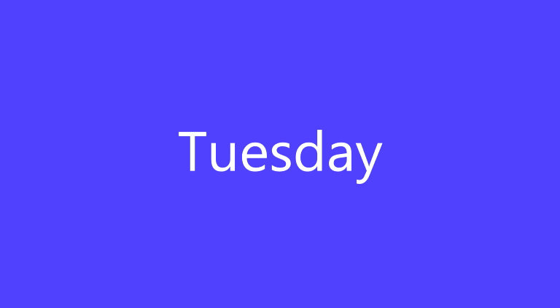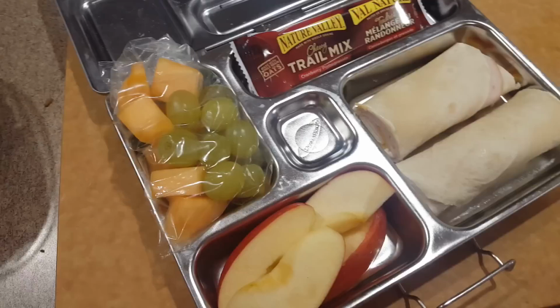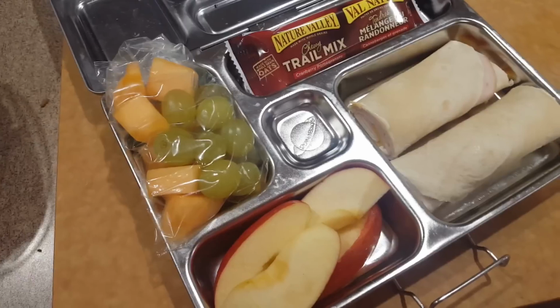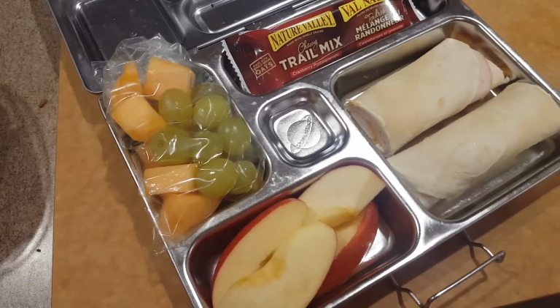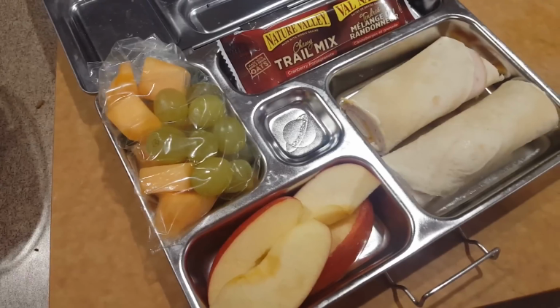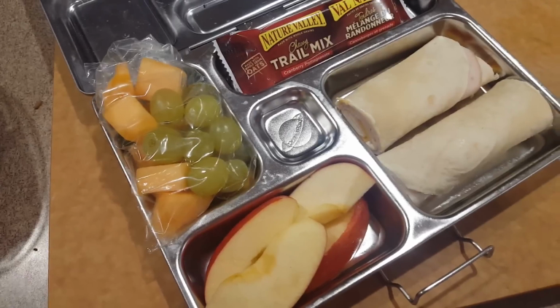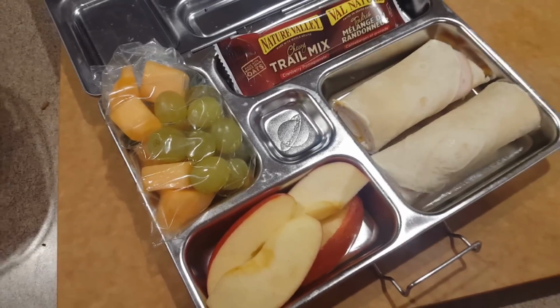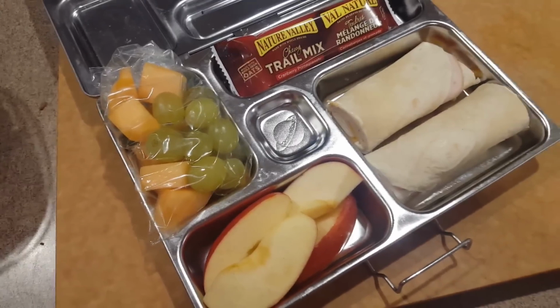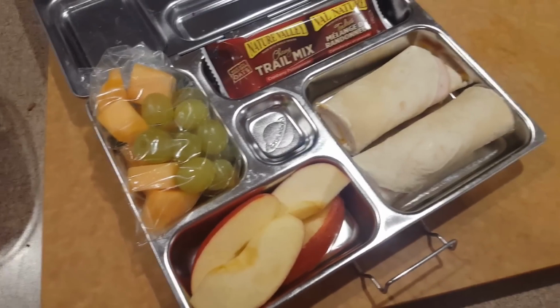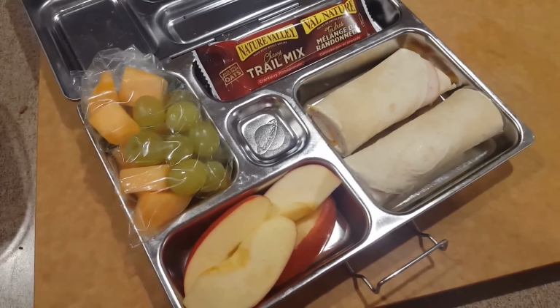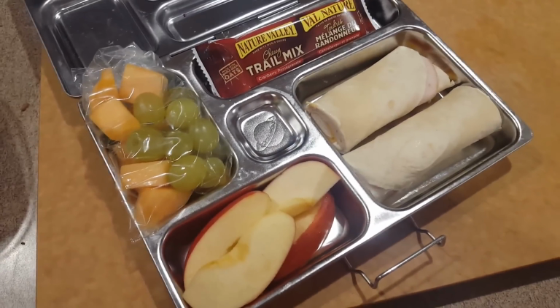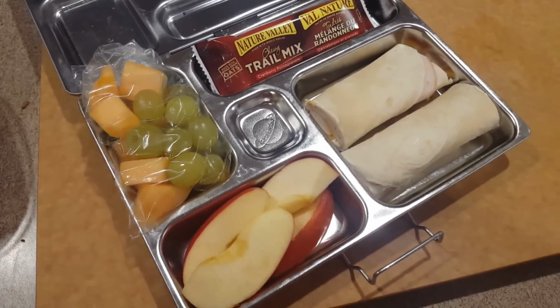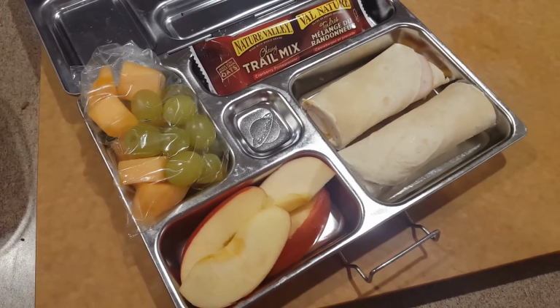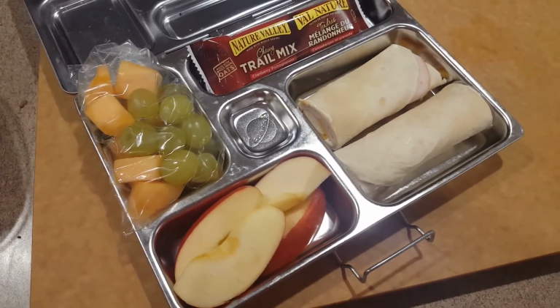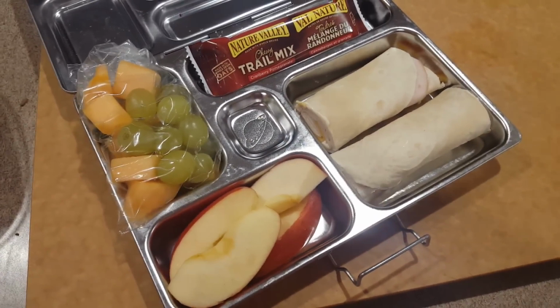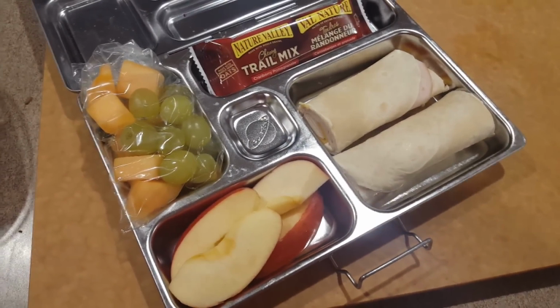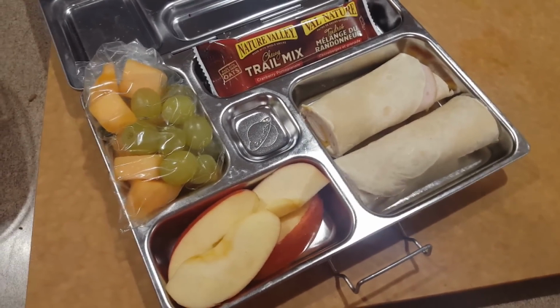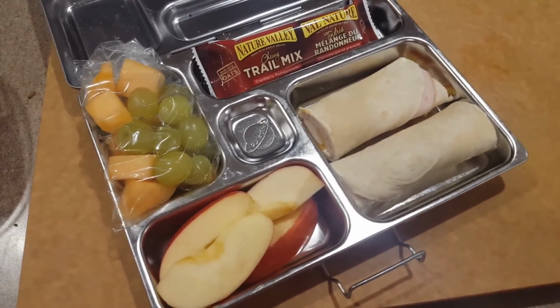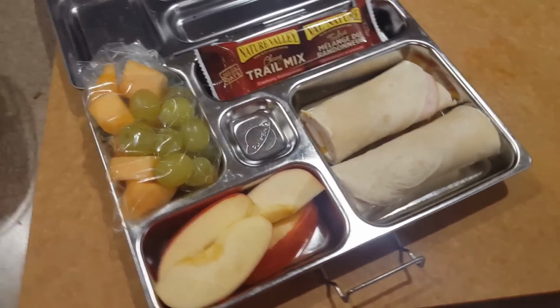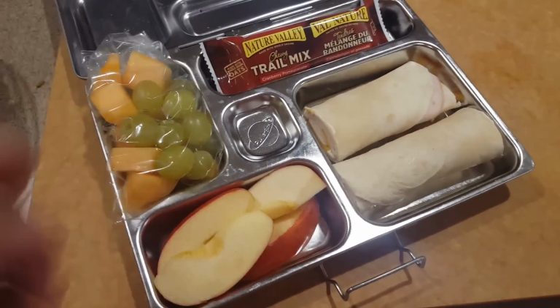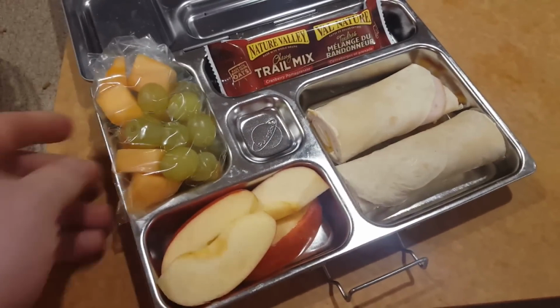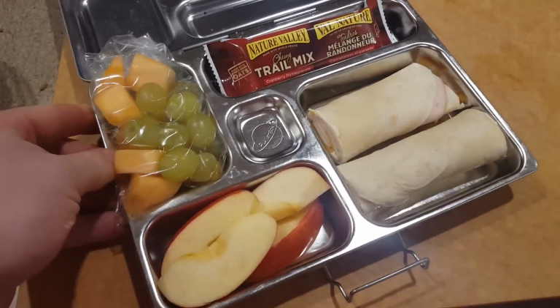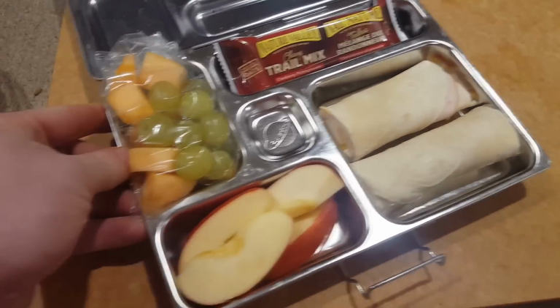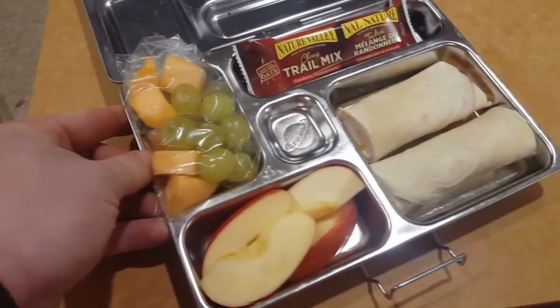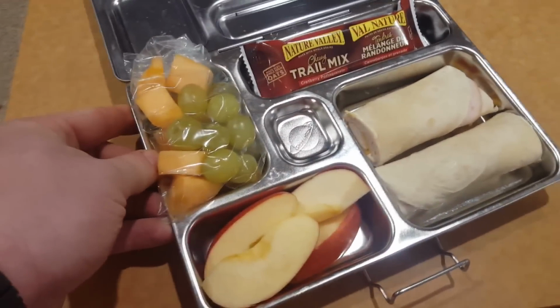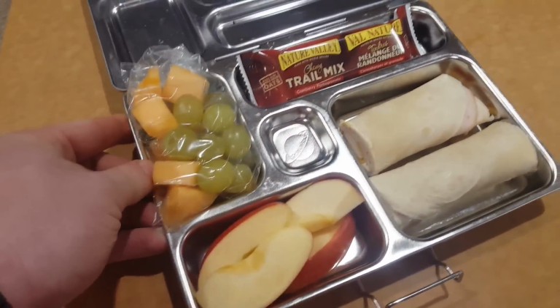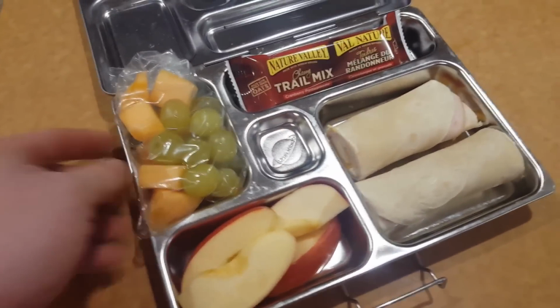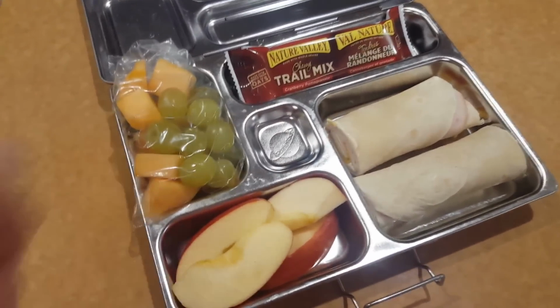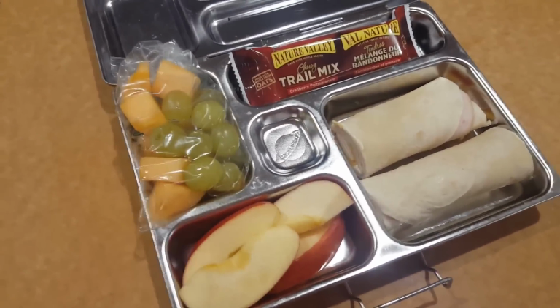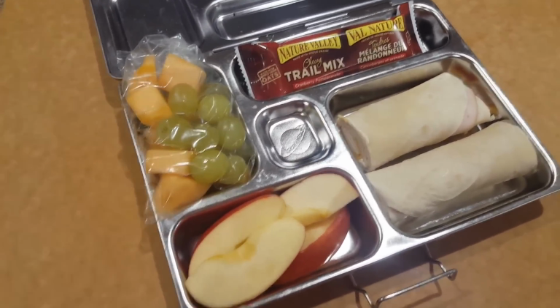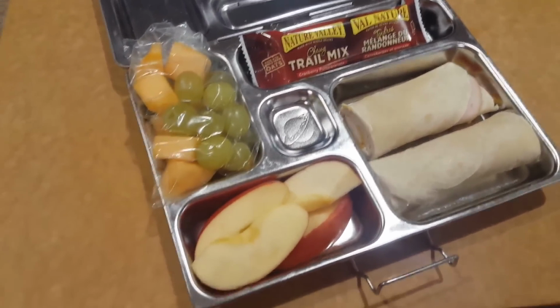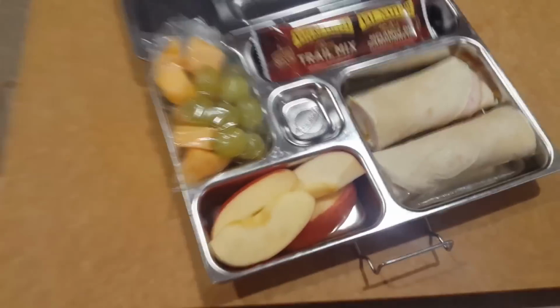And for lunch today she's having her favorite turkey and cheese wrap, a granola bar, applesauce, and cantaloupe.